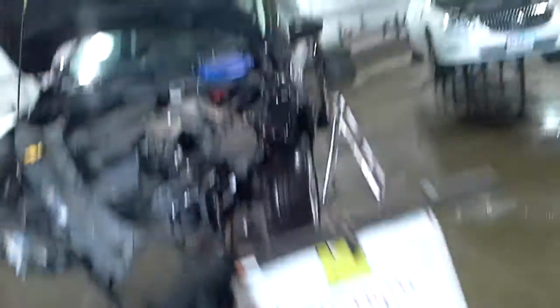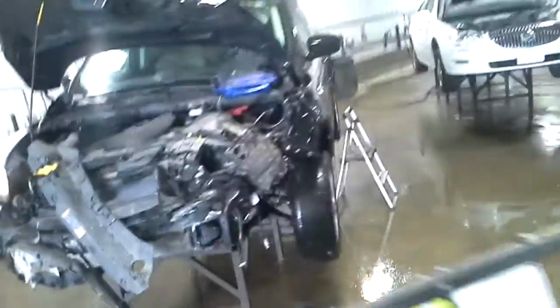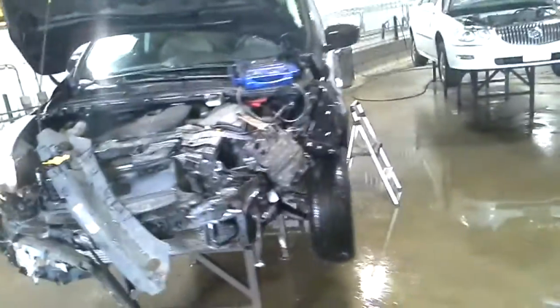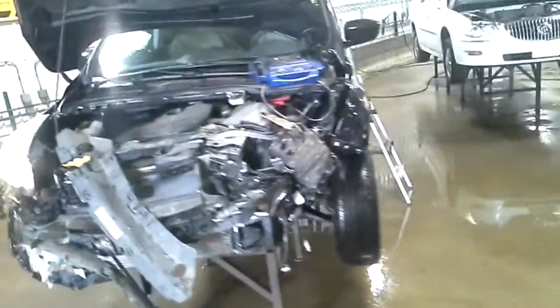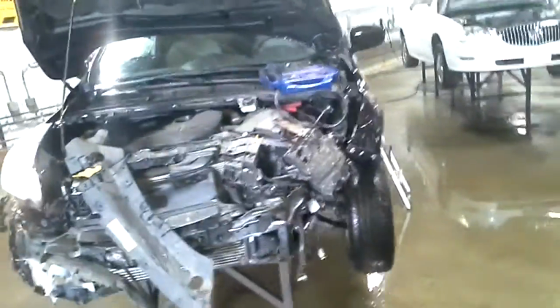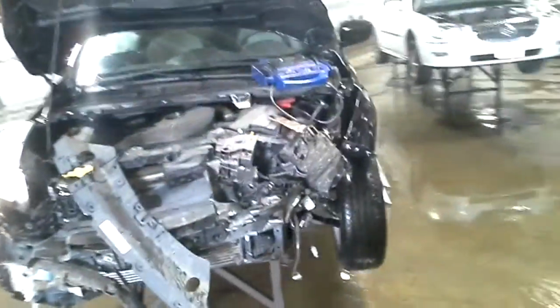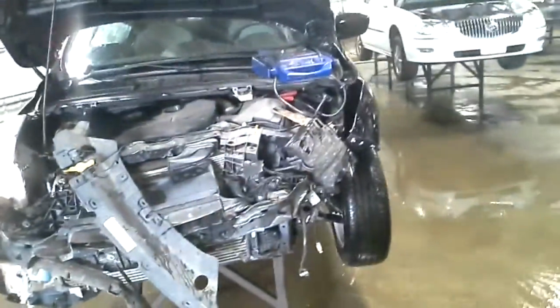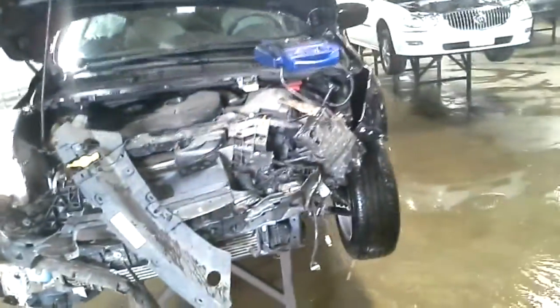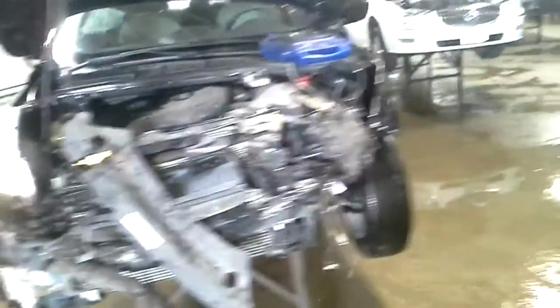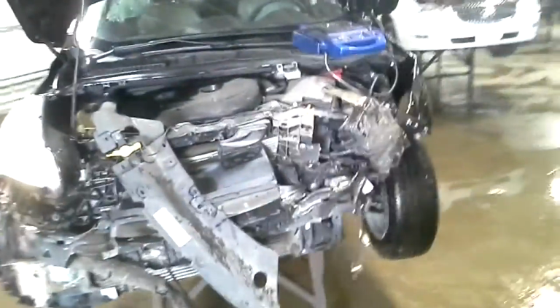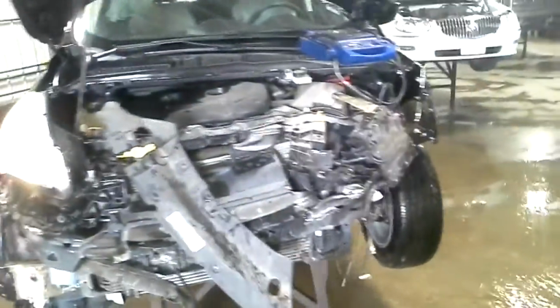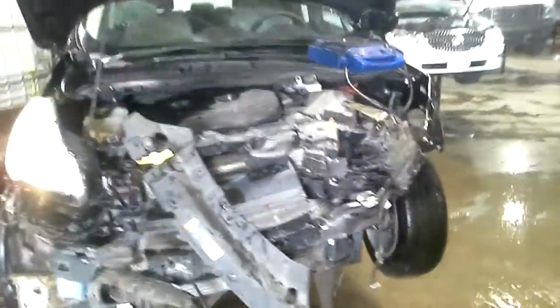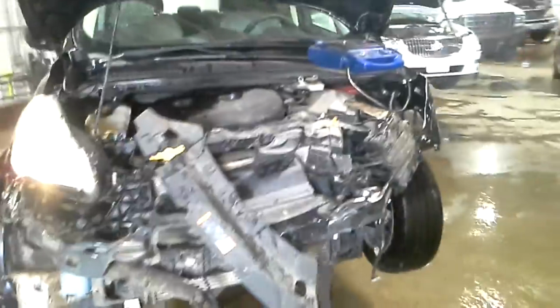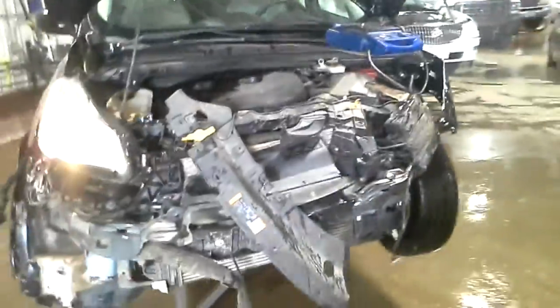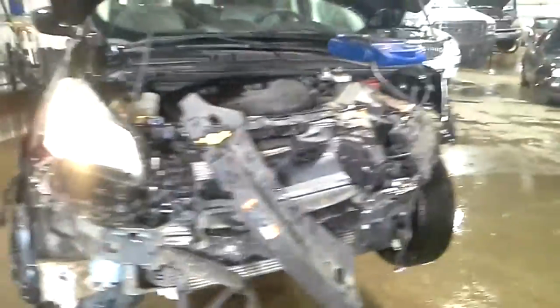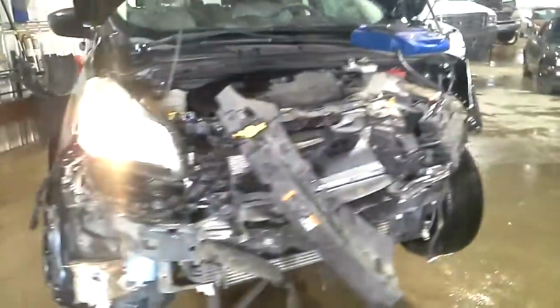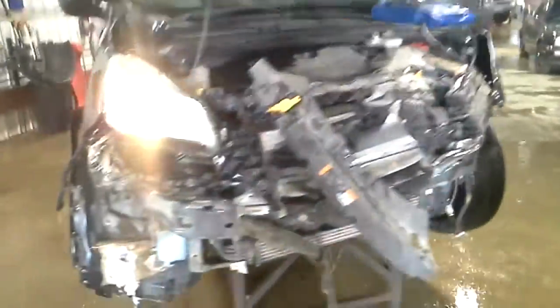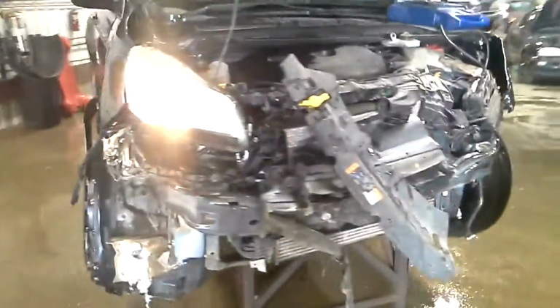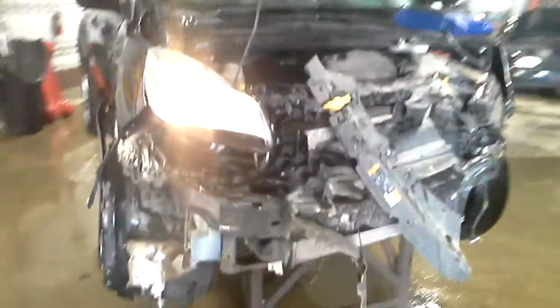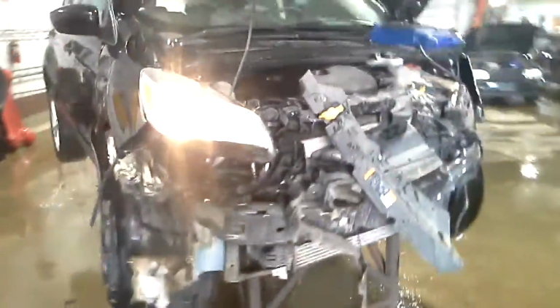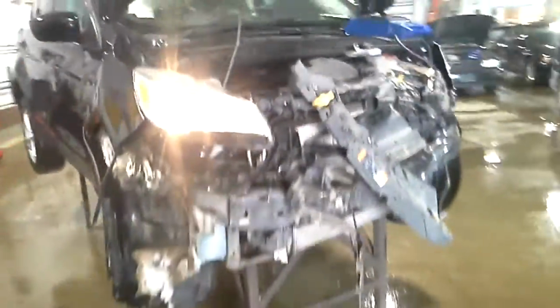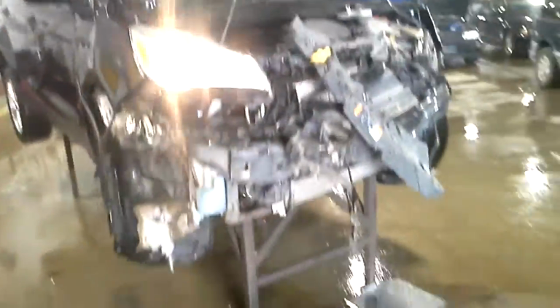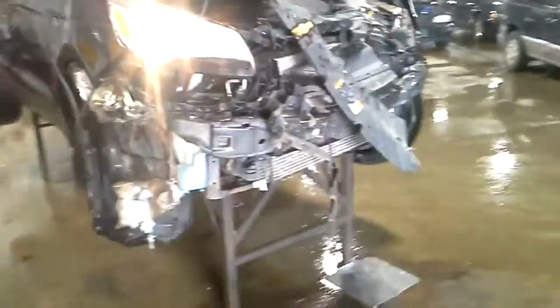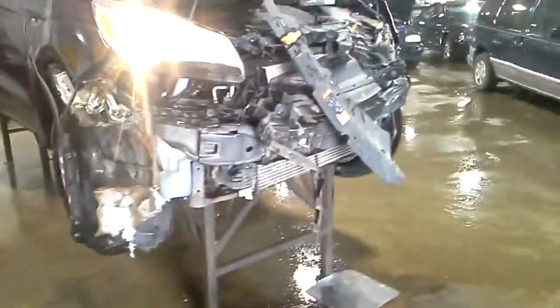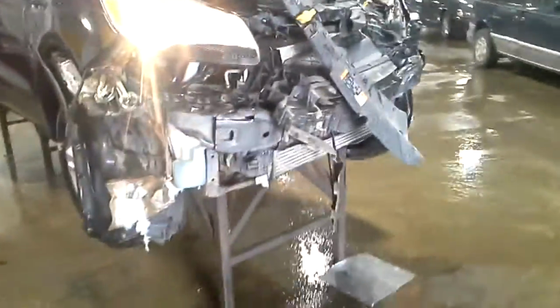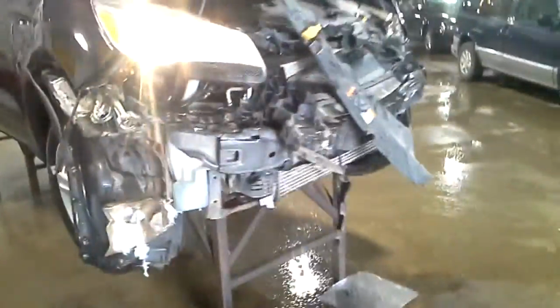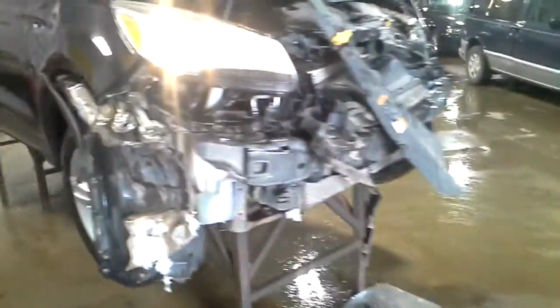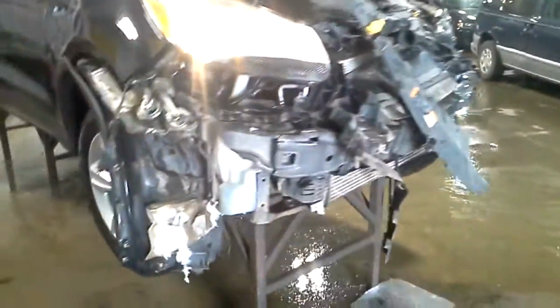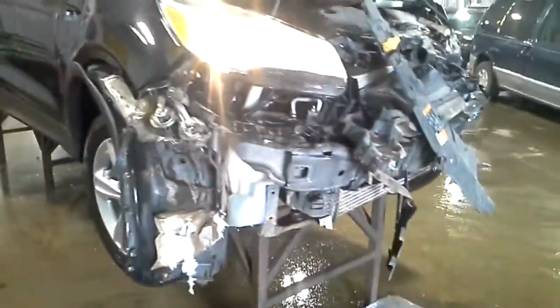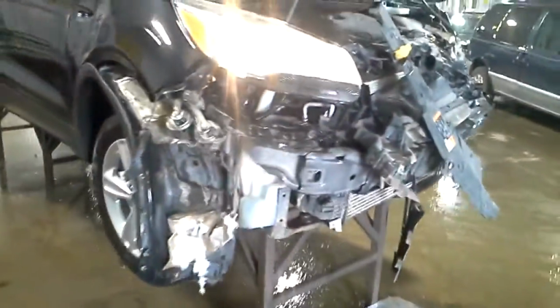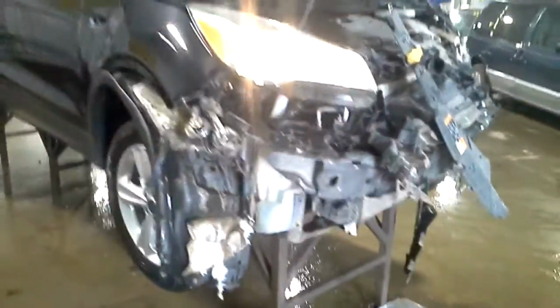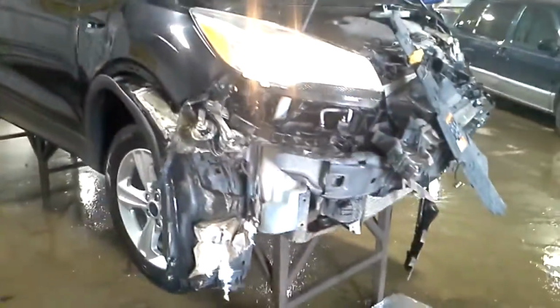This one does not start. It's got fuse box and computer and wiring damage.